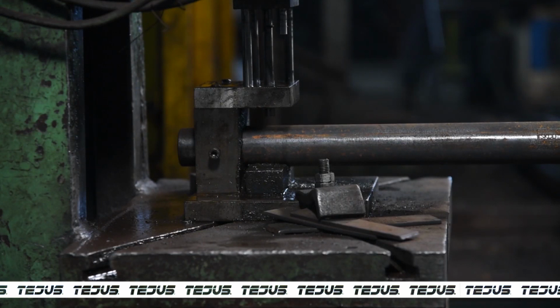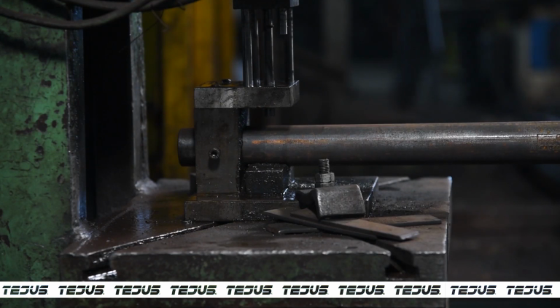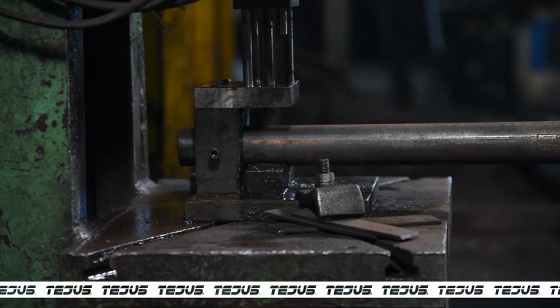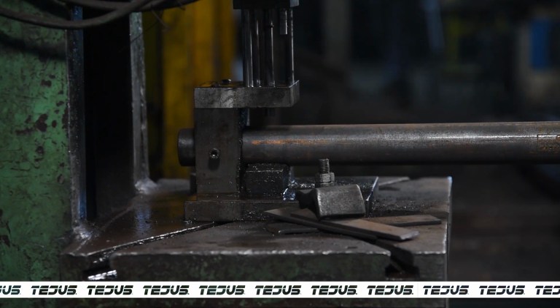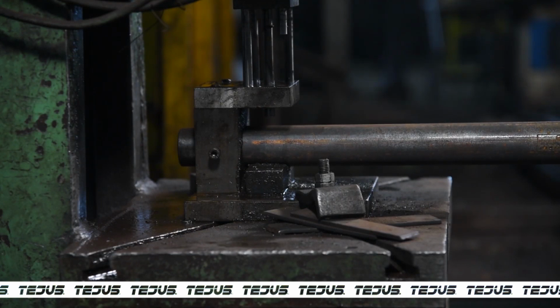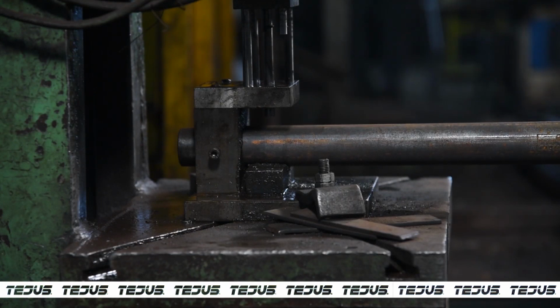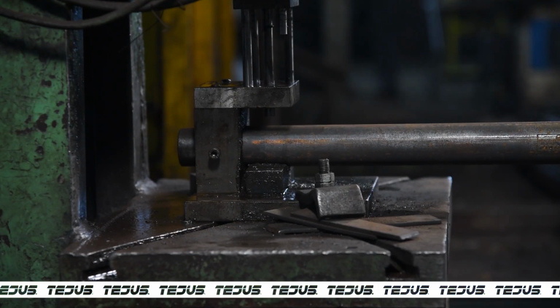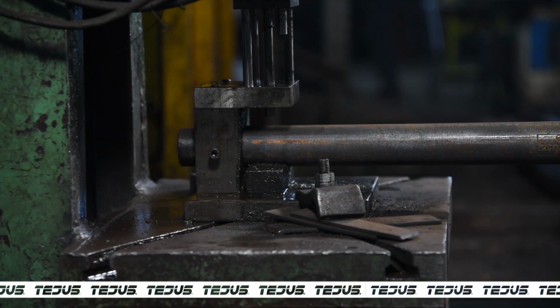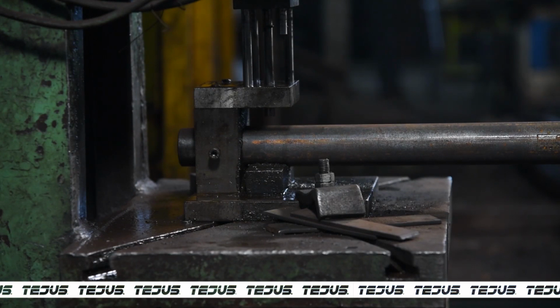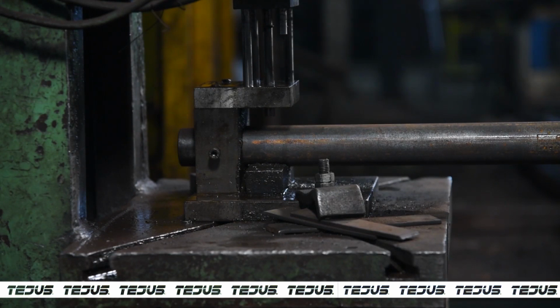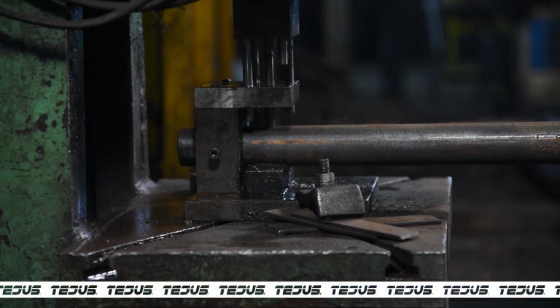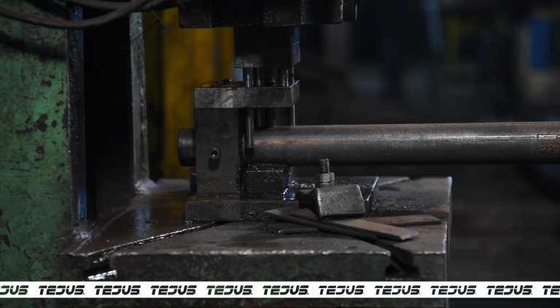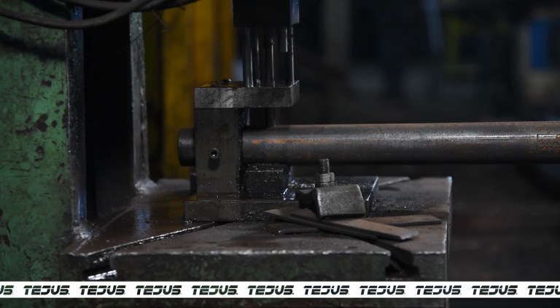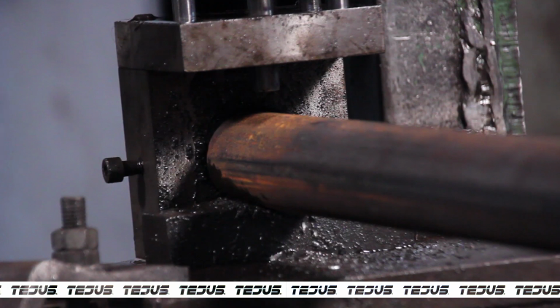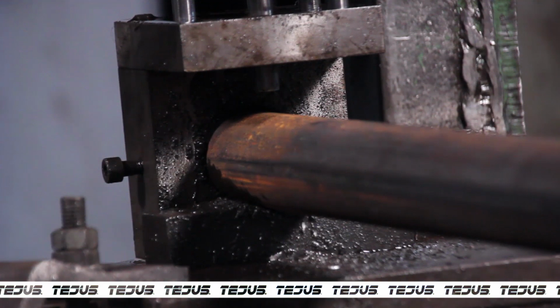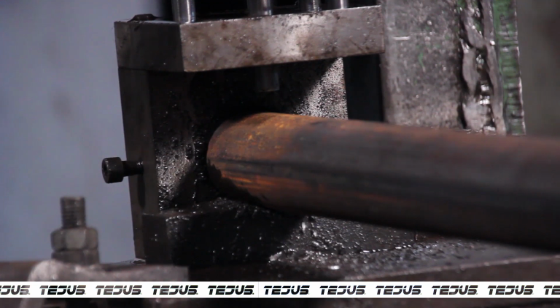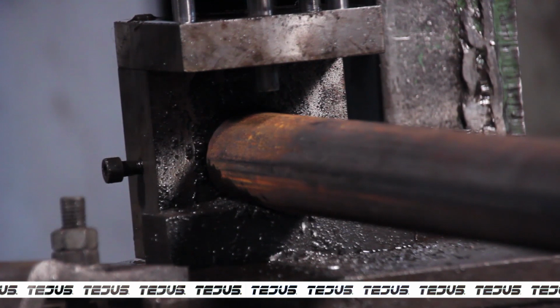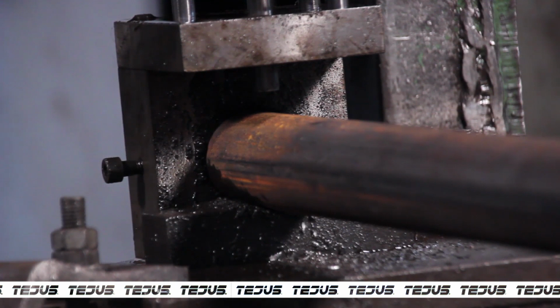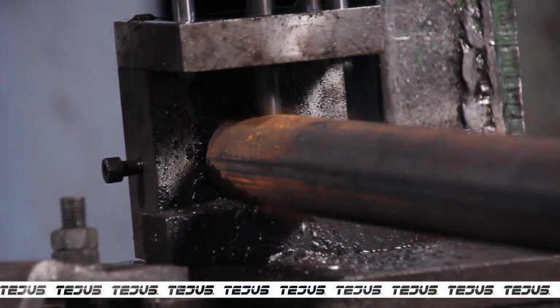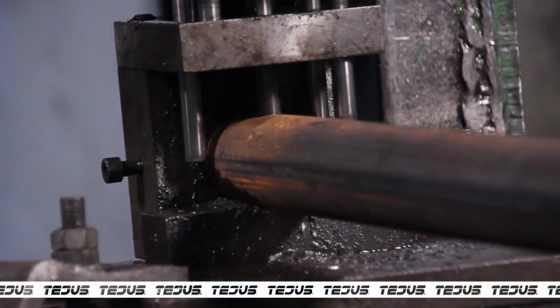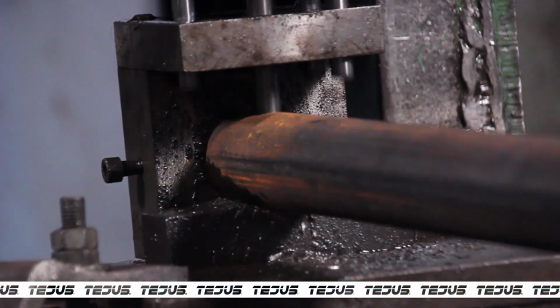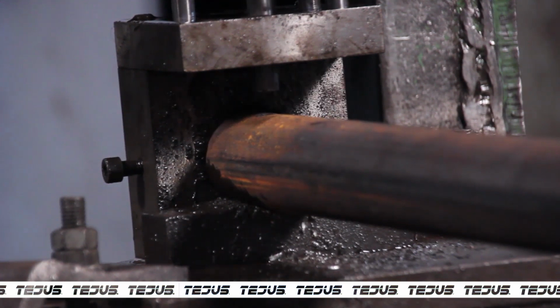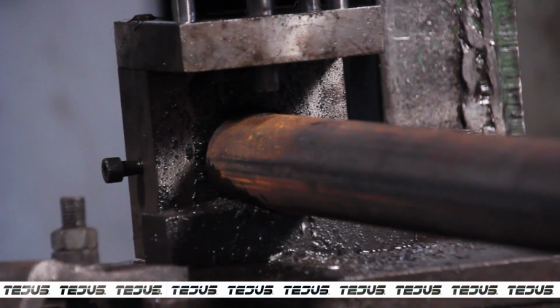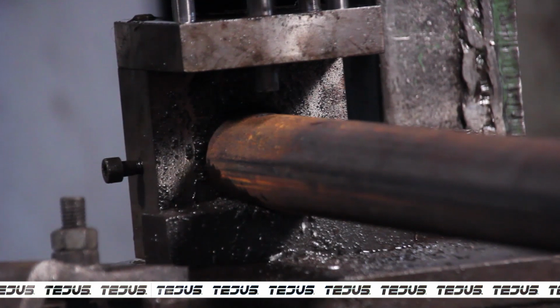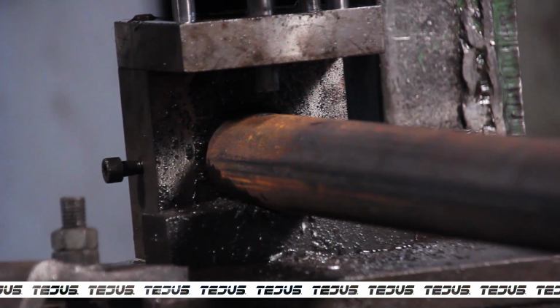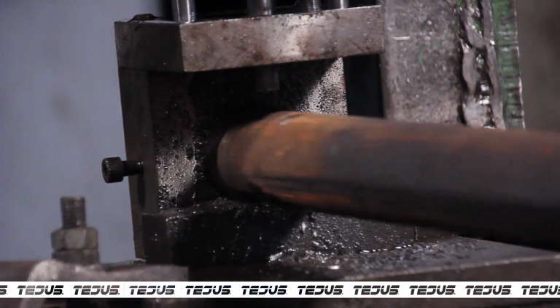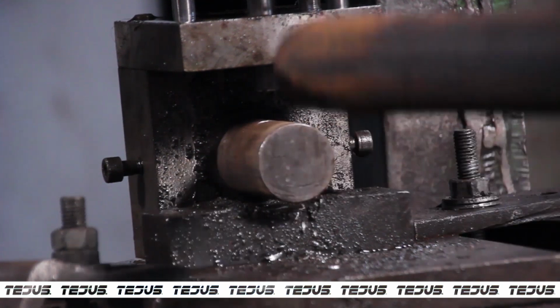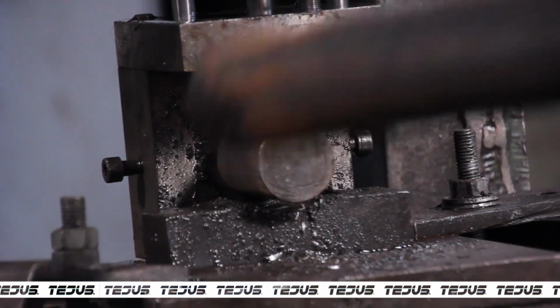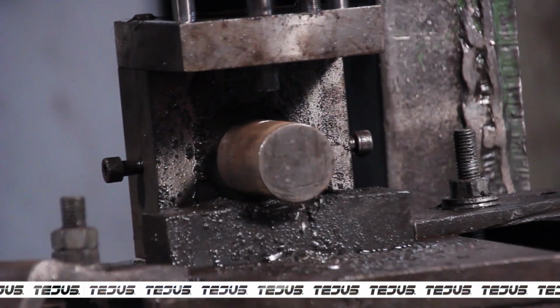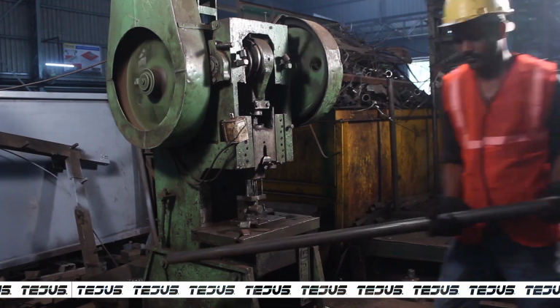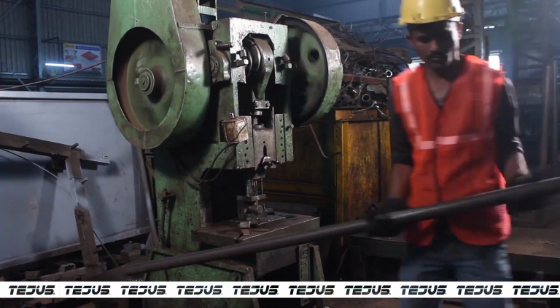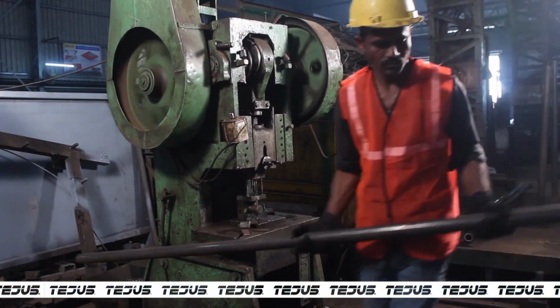The cut pipe is placed in an automatic punching machine and holes are punched at both ends of the pipe.